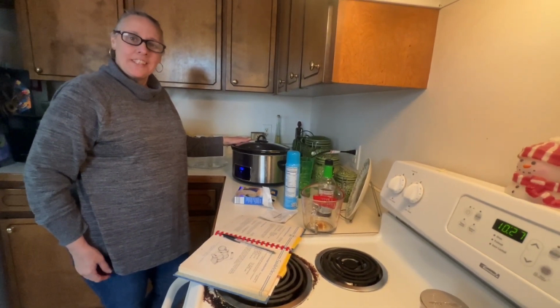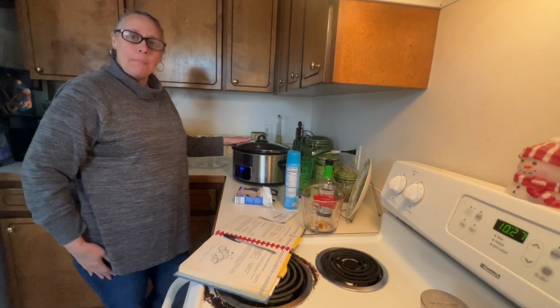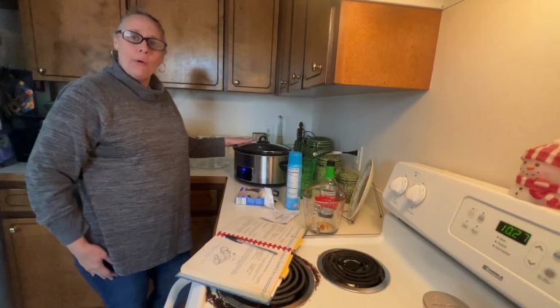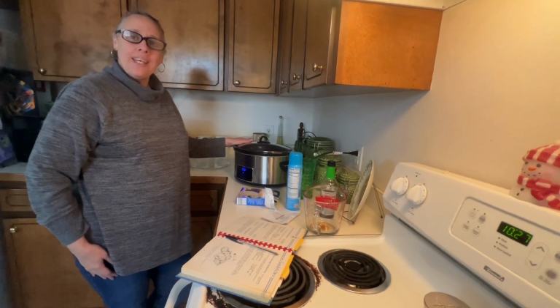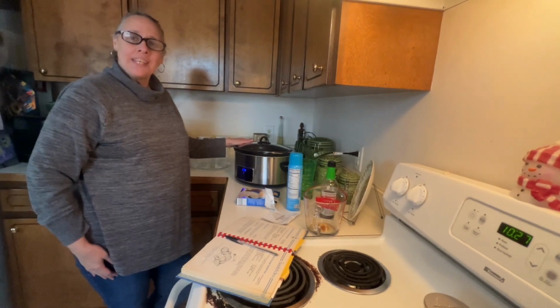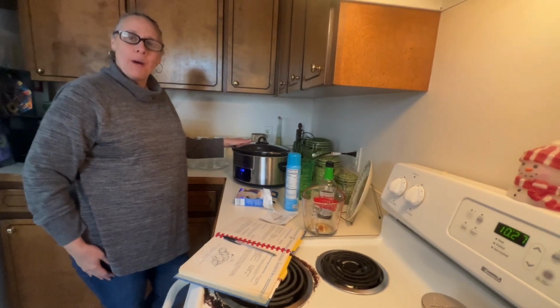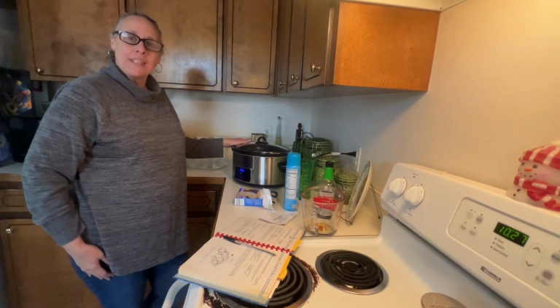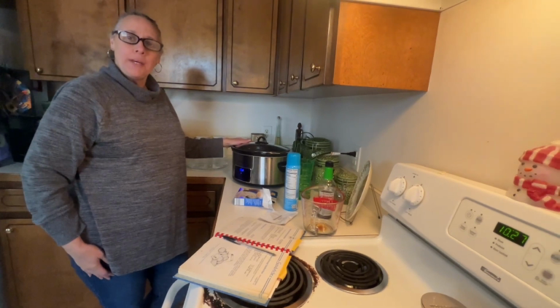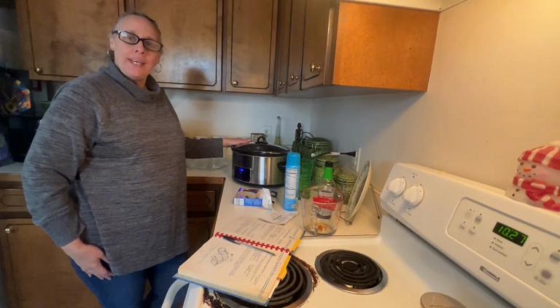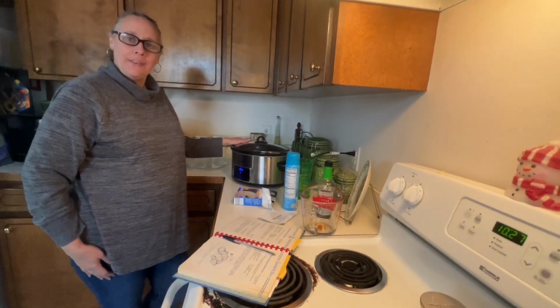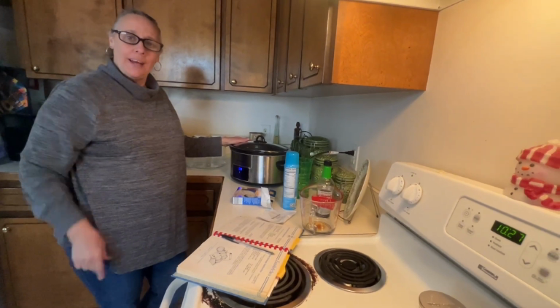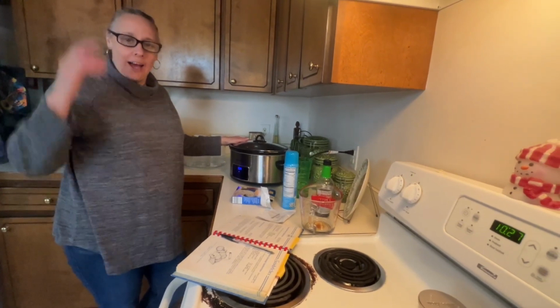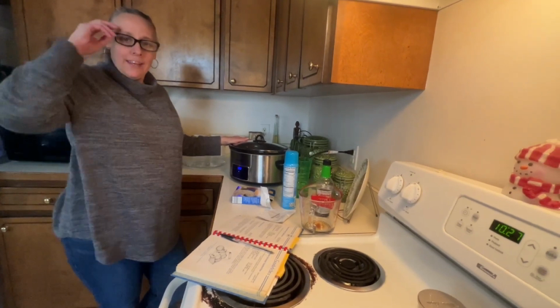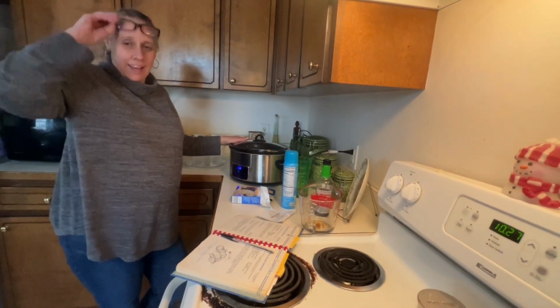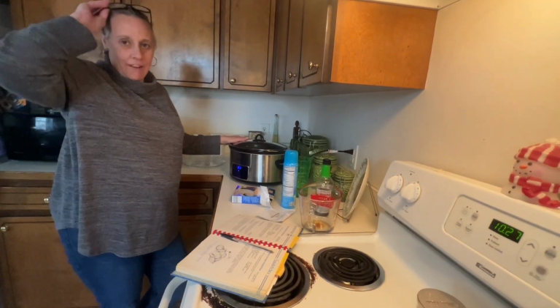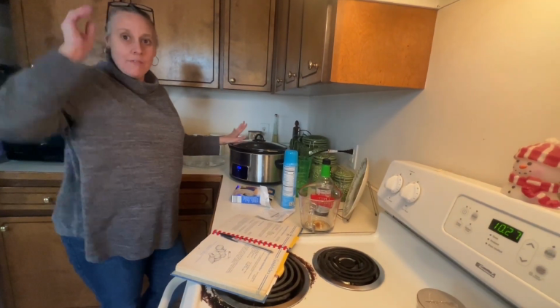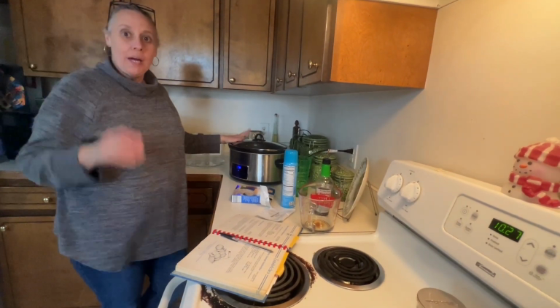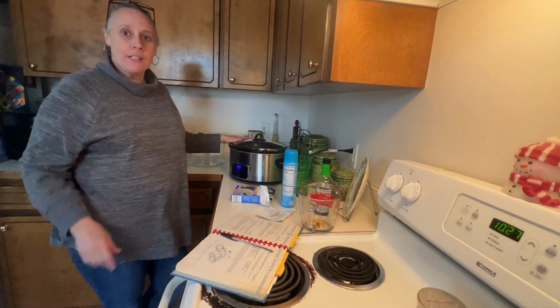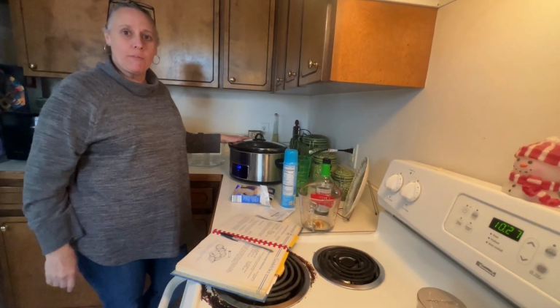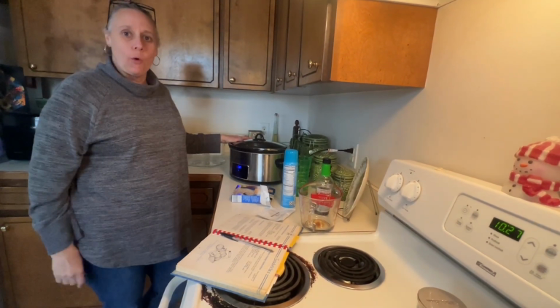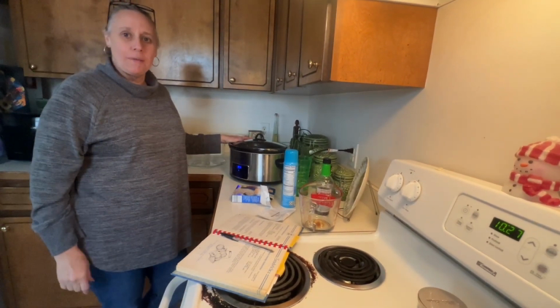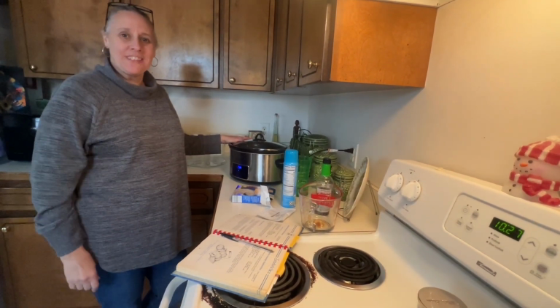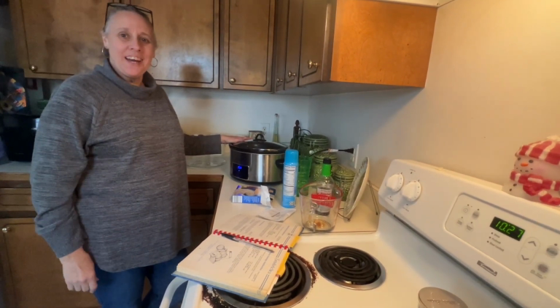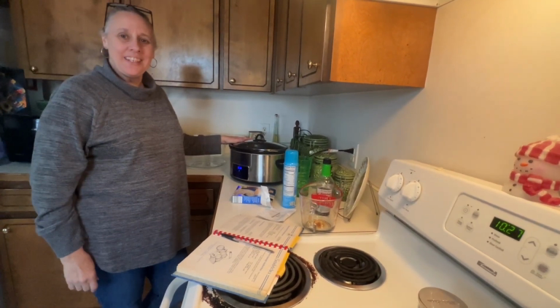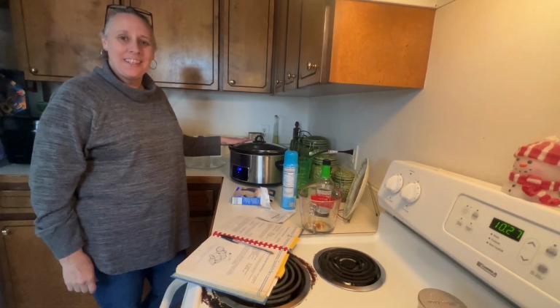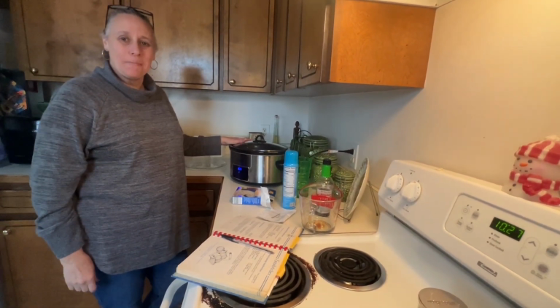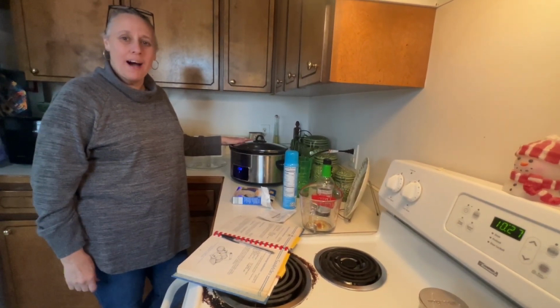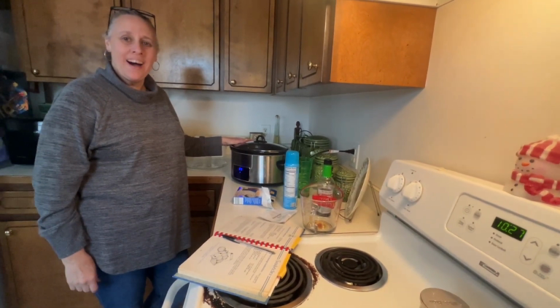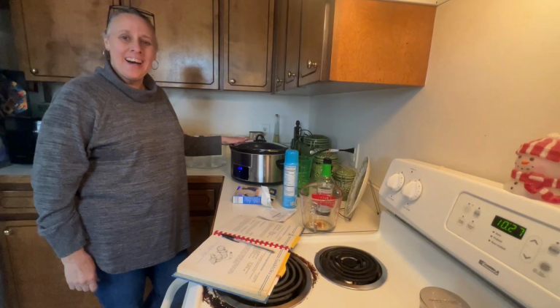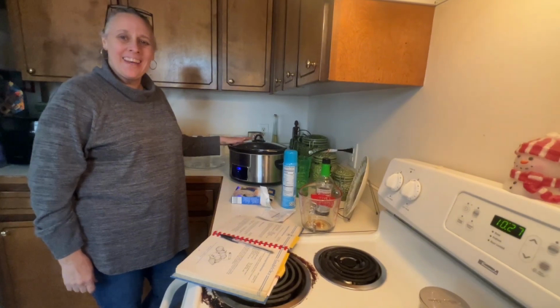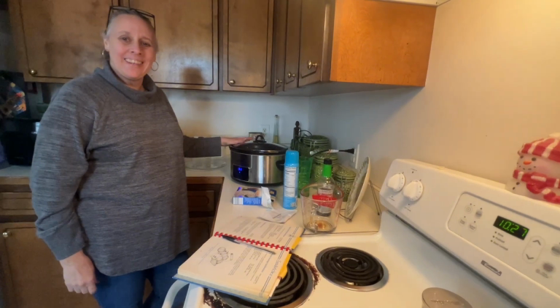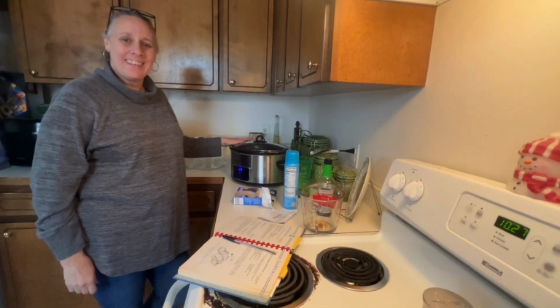Simple, easy recipe. I've never made this before, I'm excited. Bye!